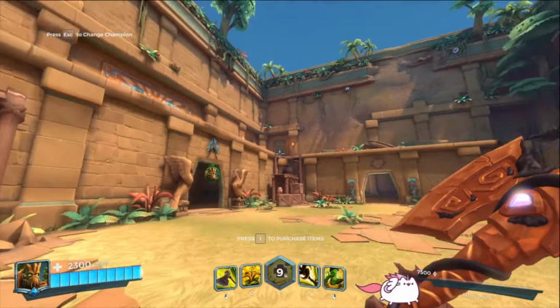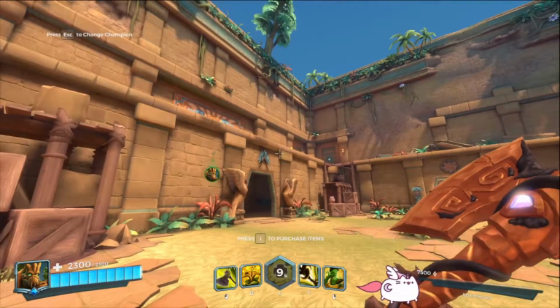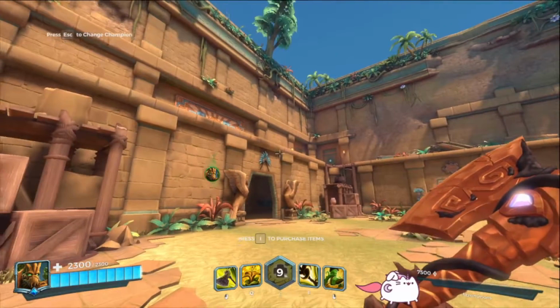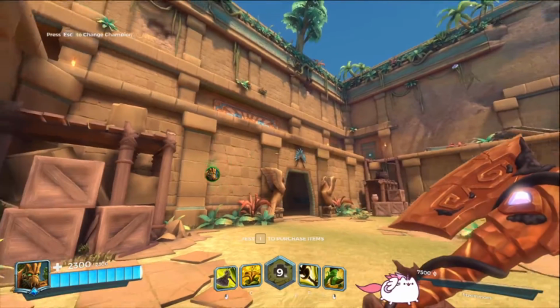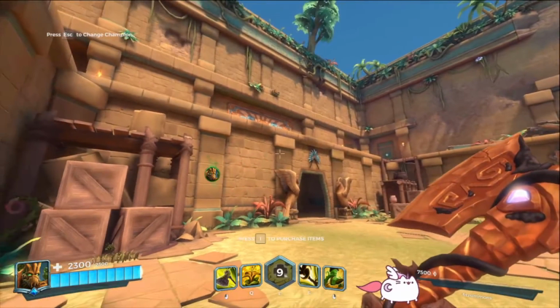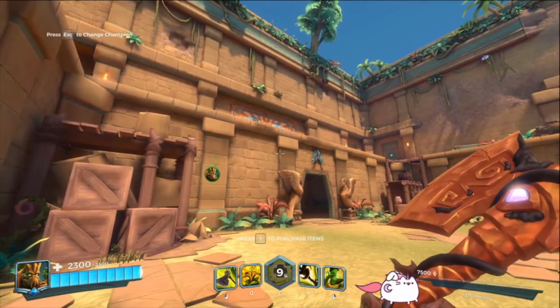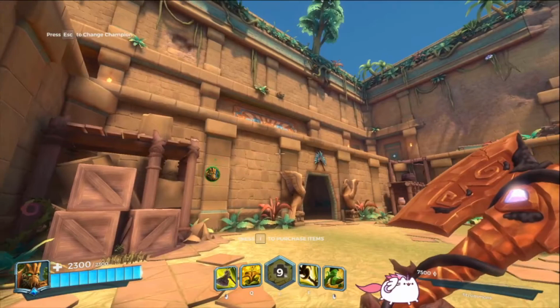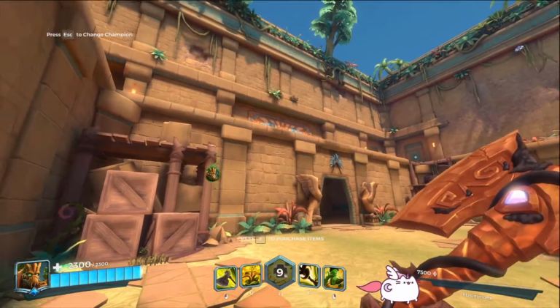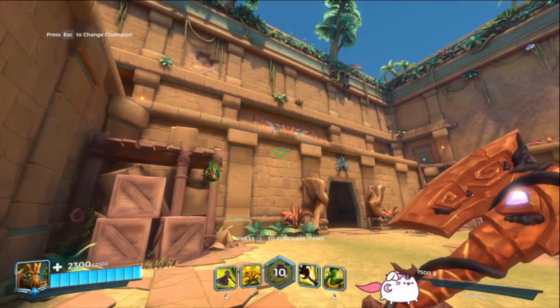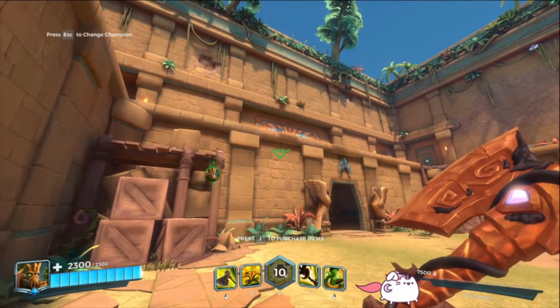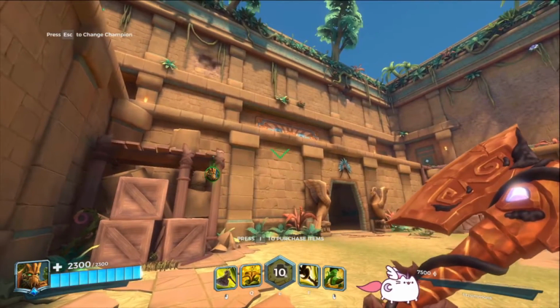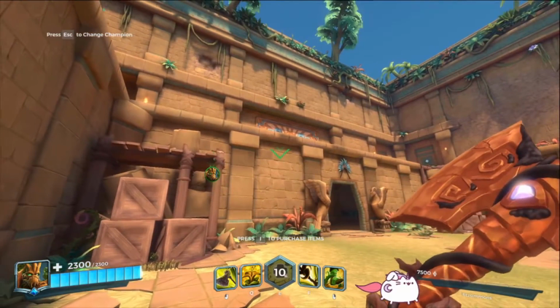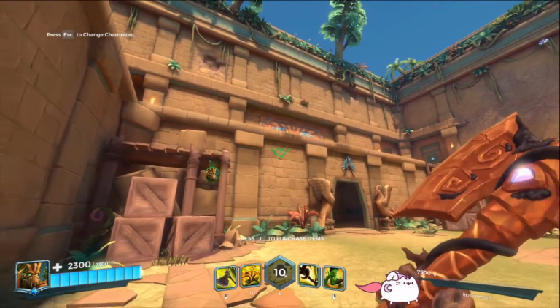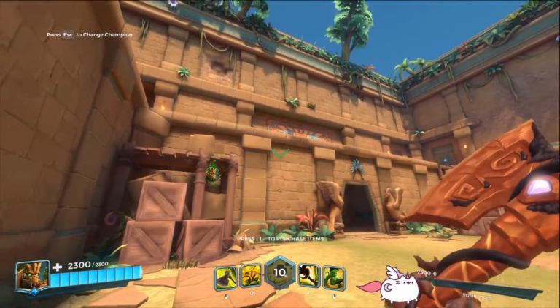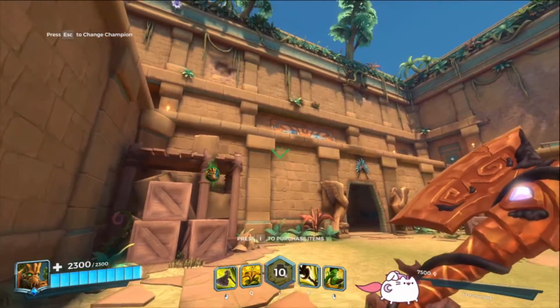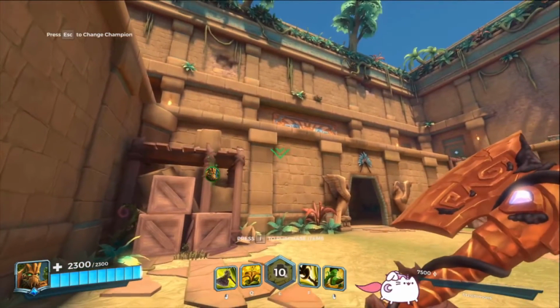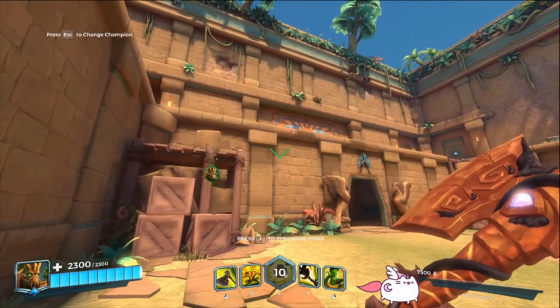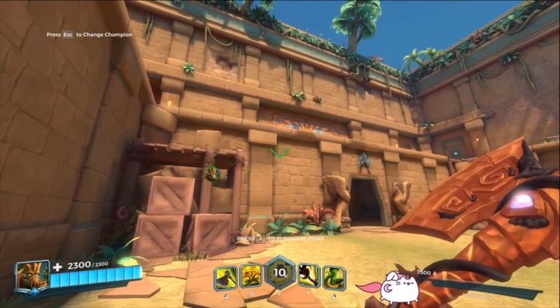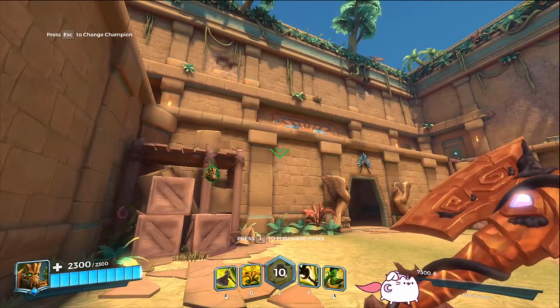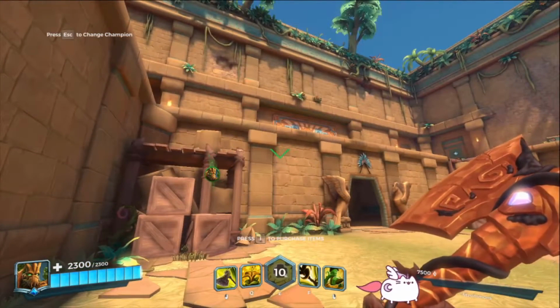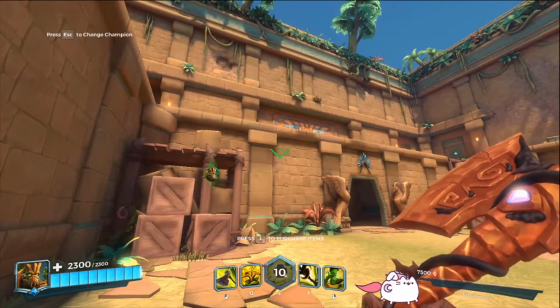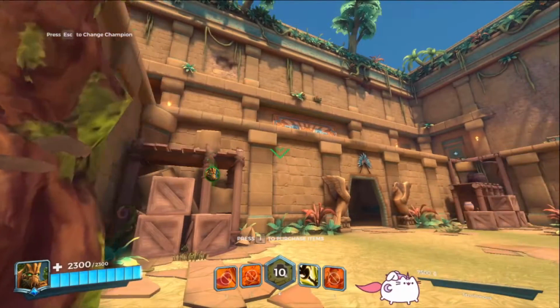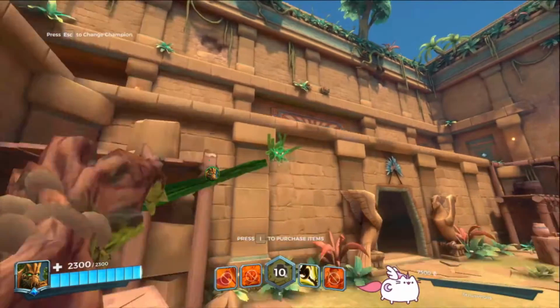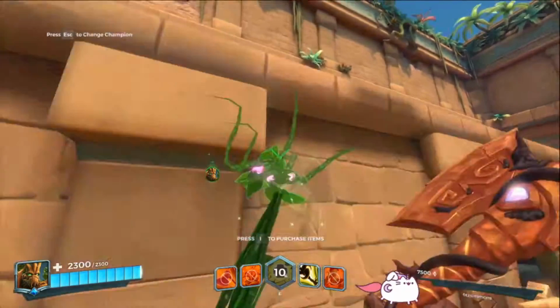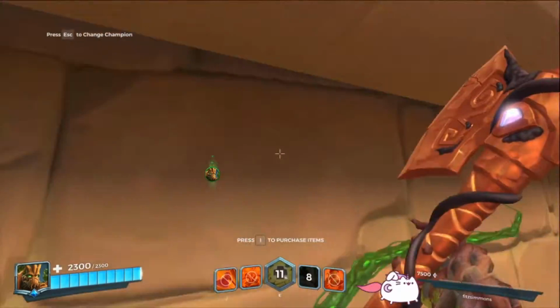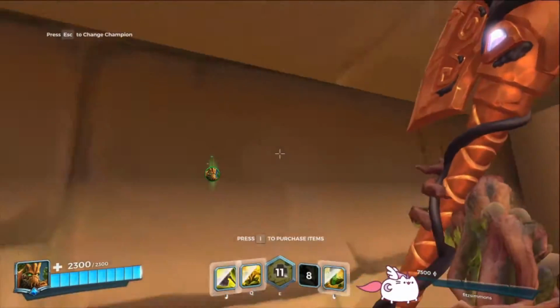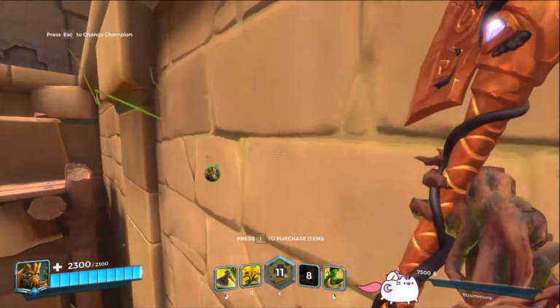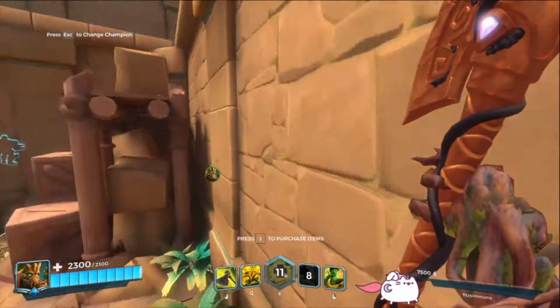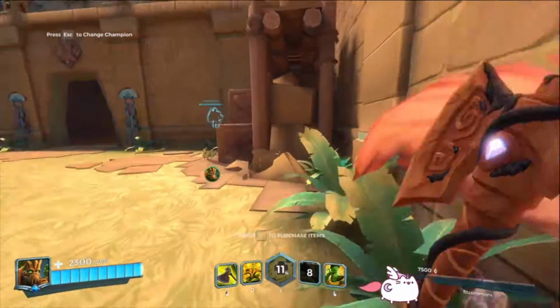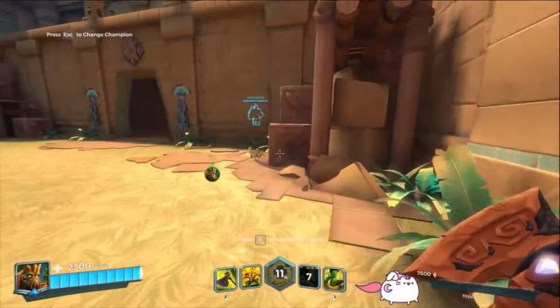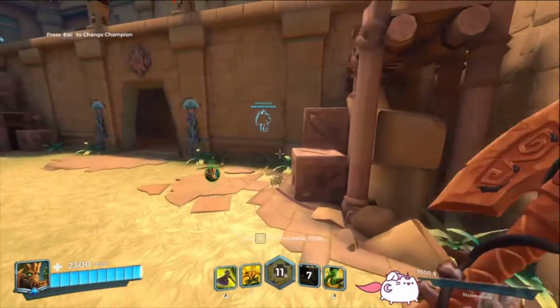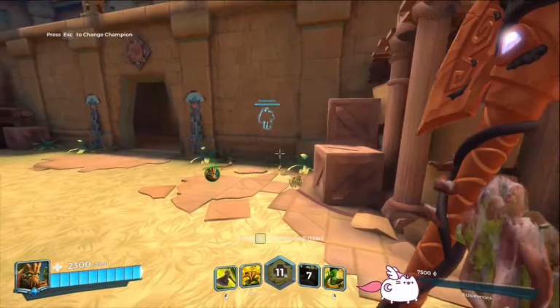So how you do the vine tech is you cling onto a wall, so it says I can vine here. I can vine there, I vine onto the wall.